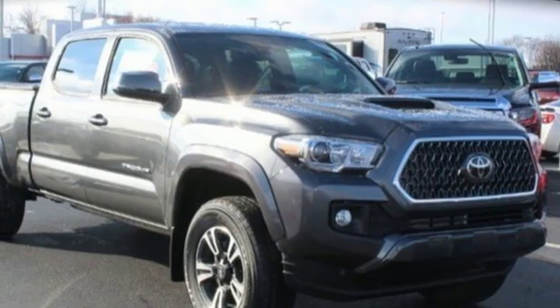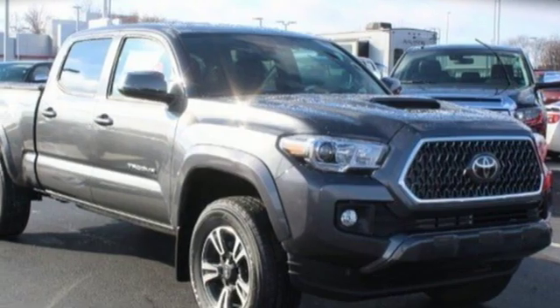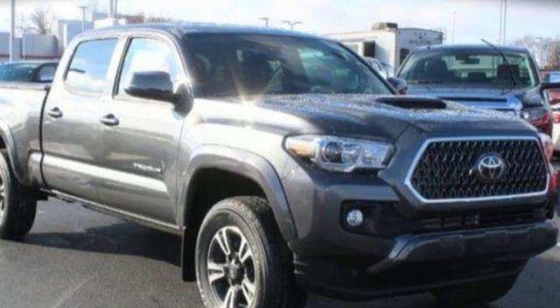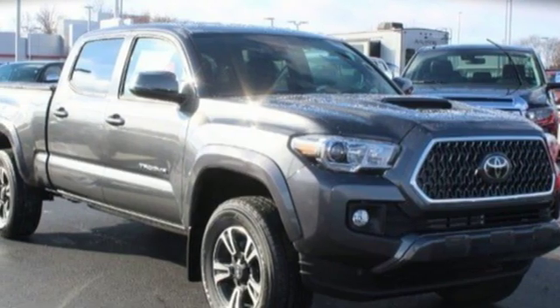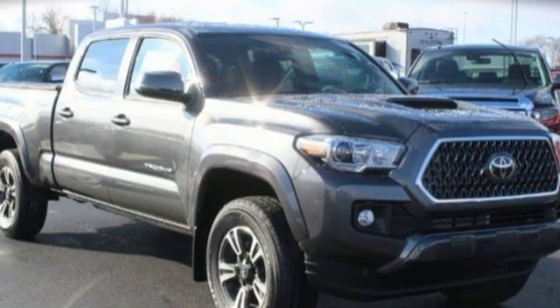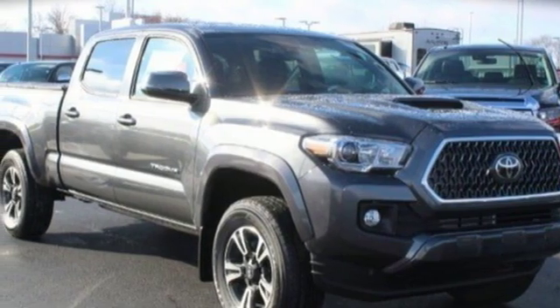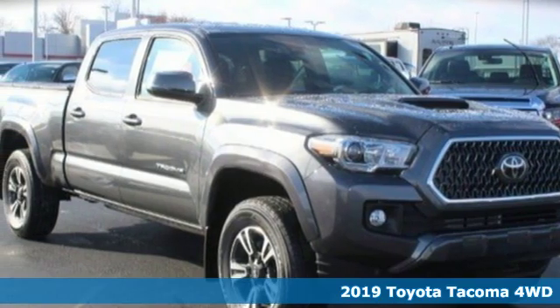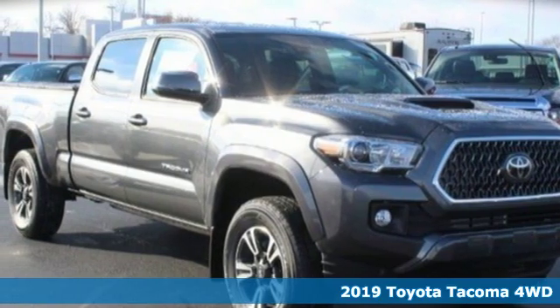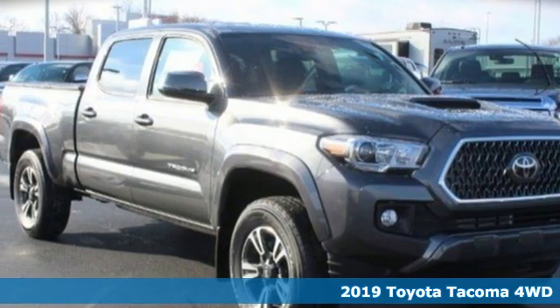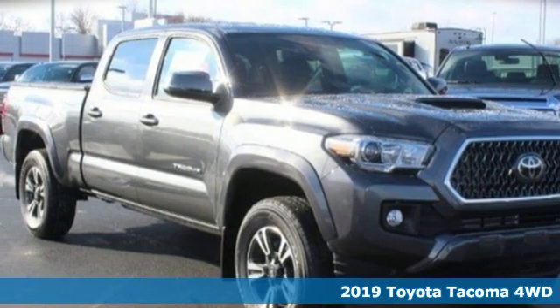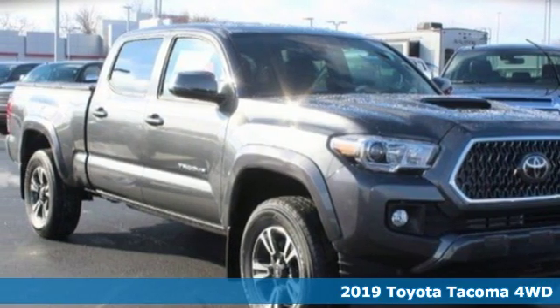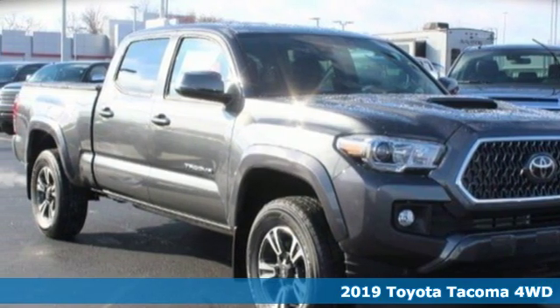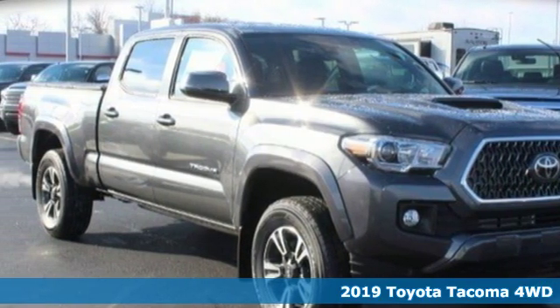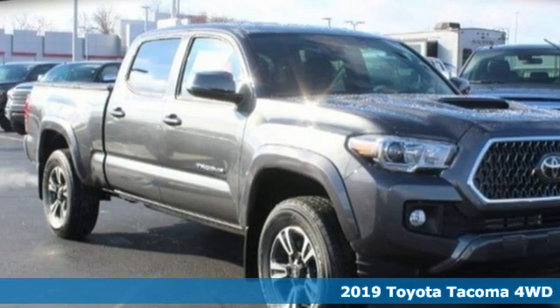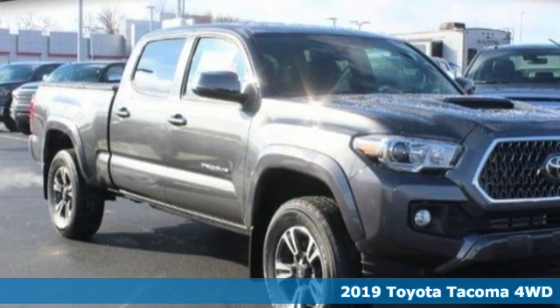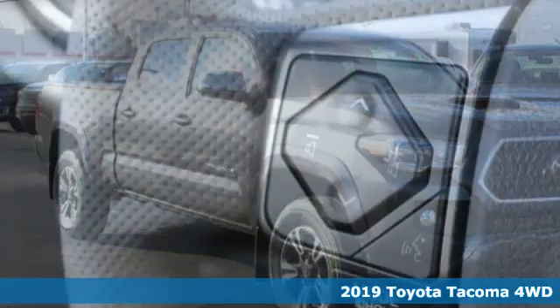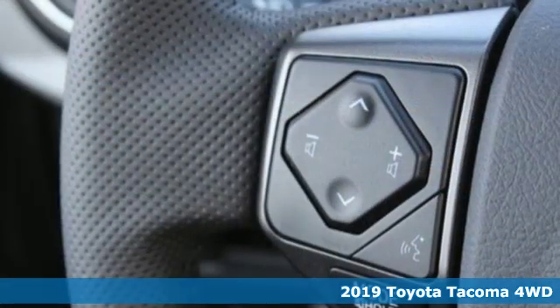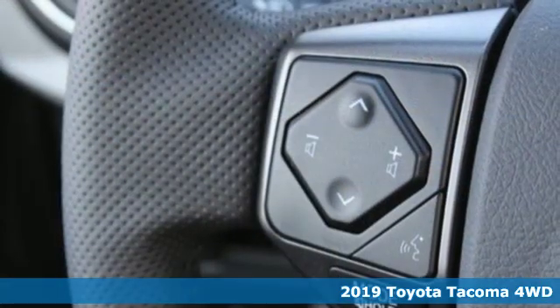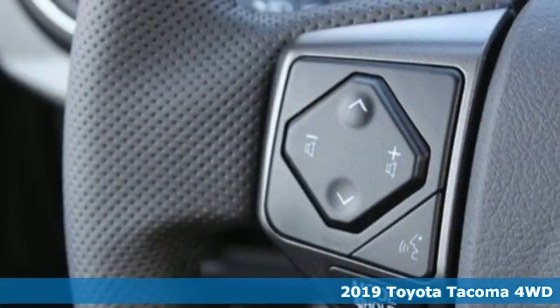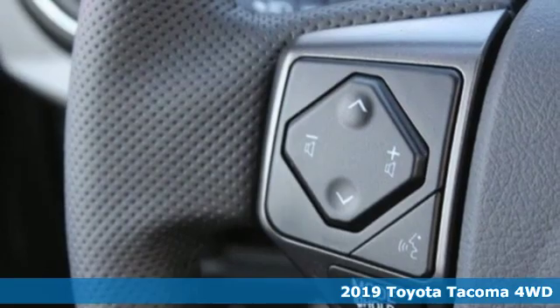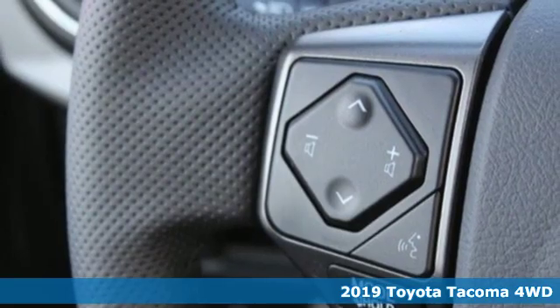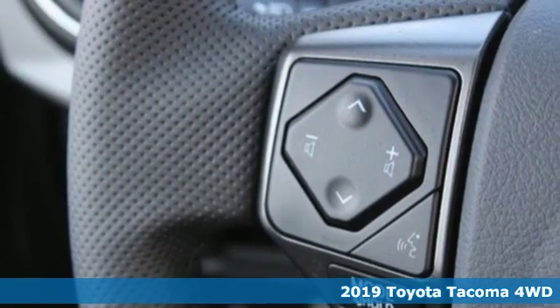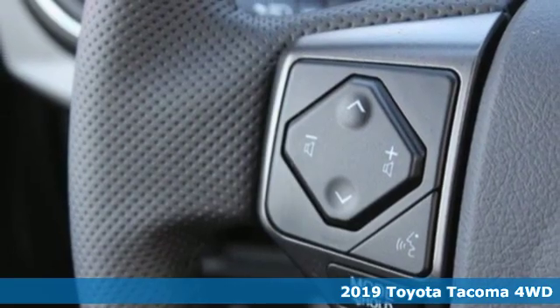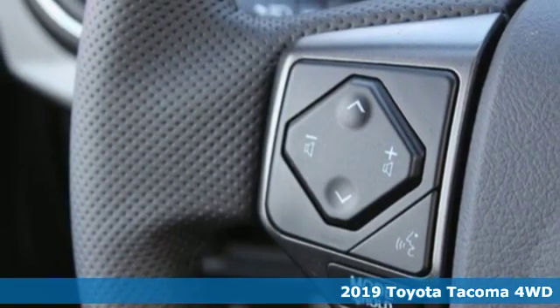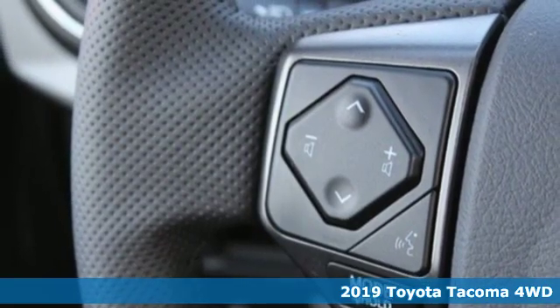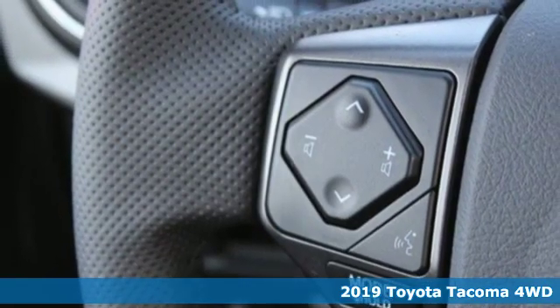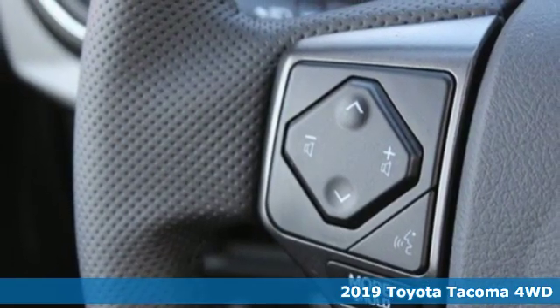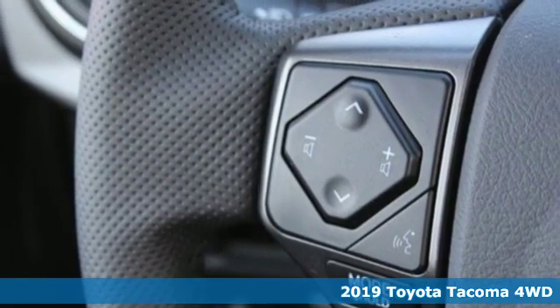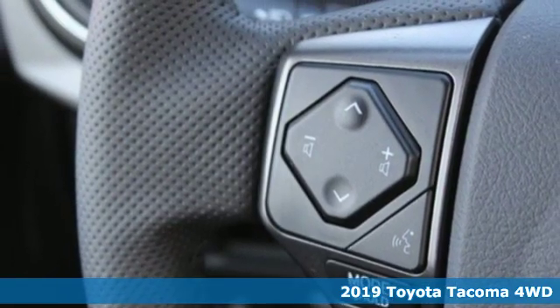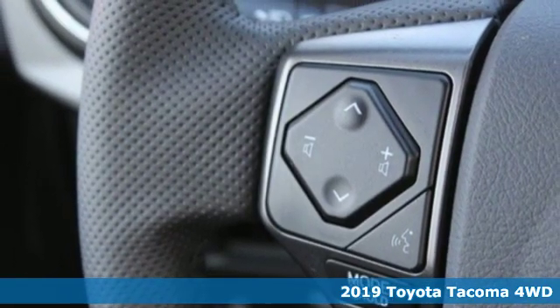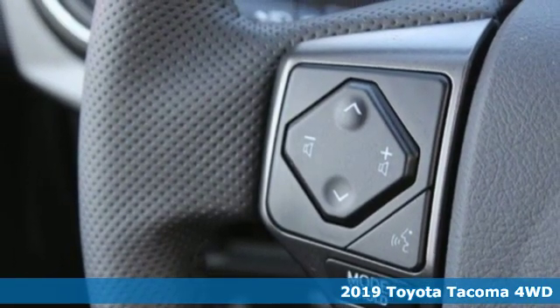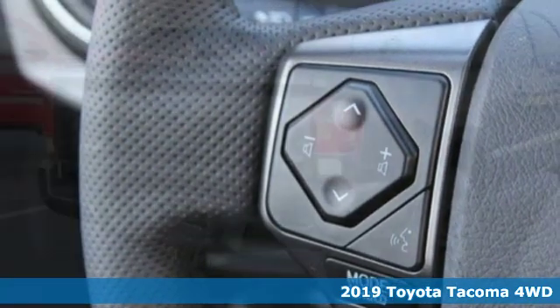It's a new 2019 Toyota Tacoma 4WD. When you're looking for comfort, convenience, and quality, you think Toyota.